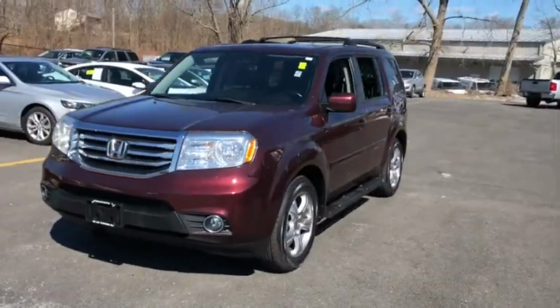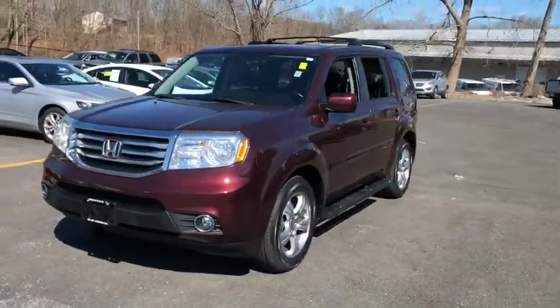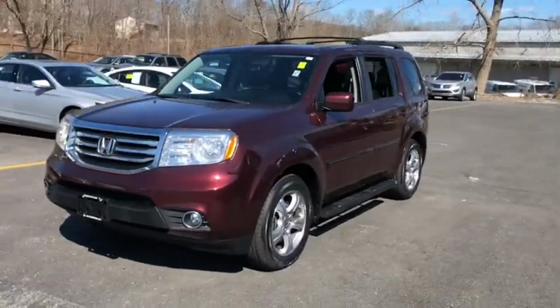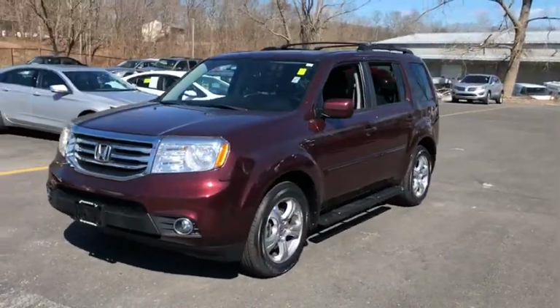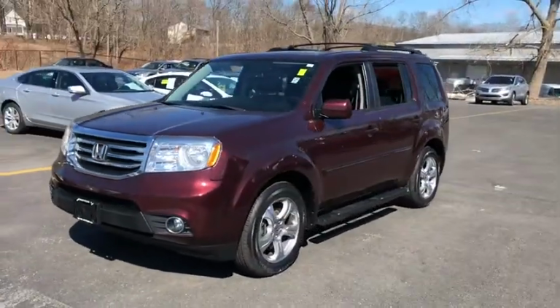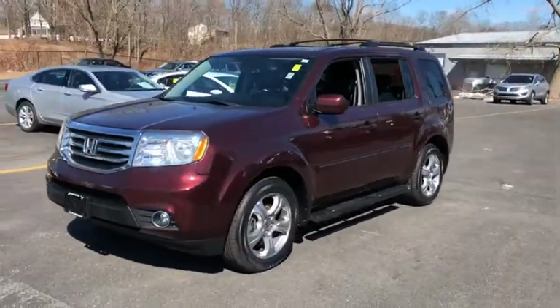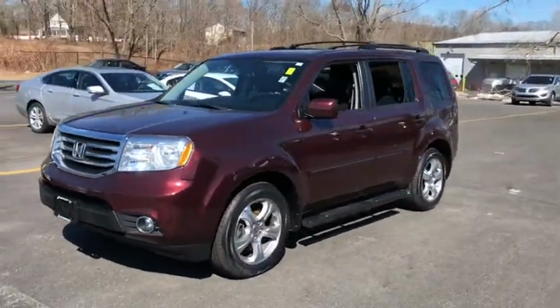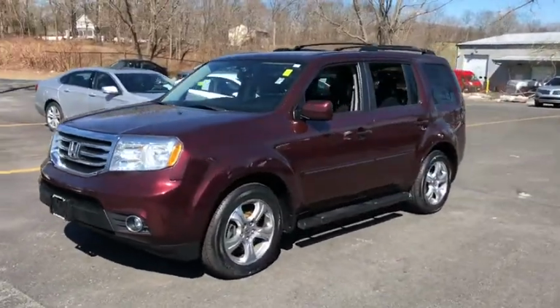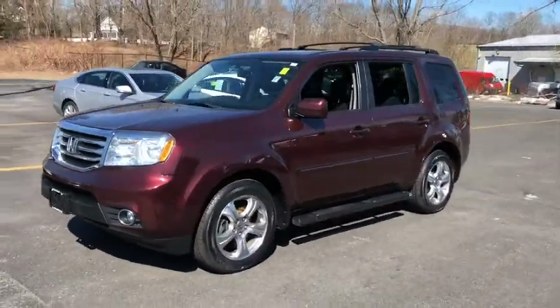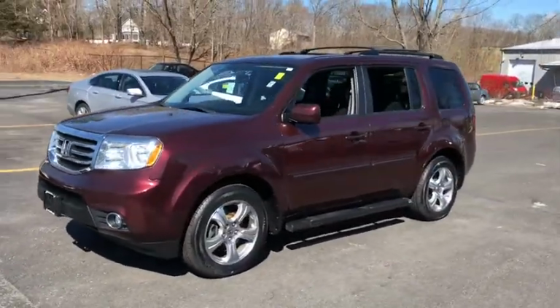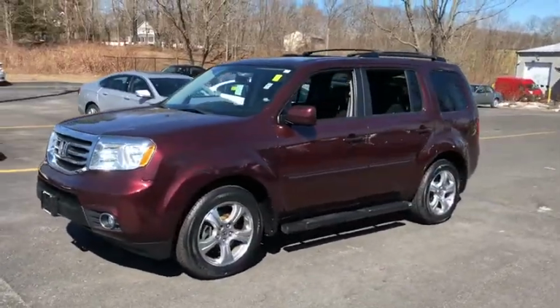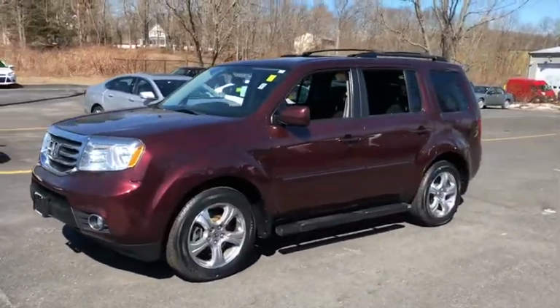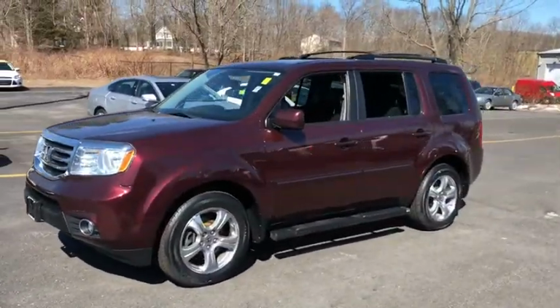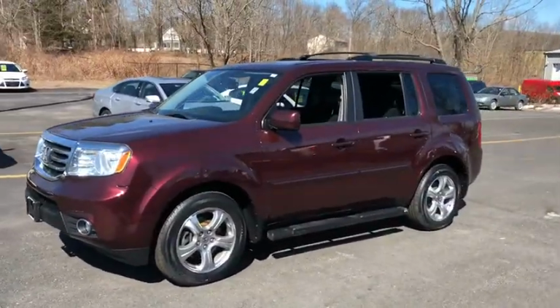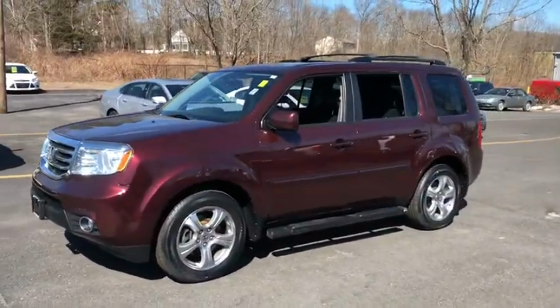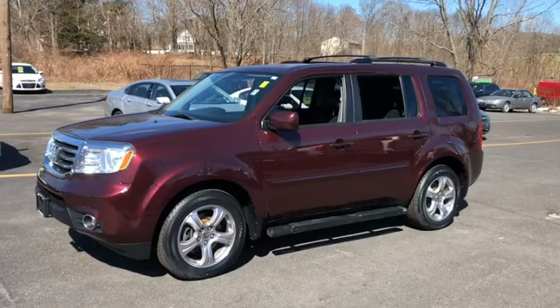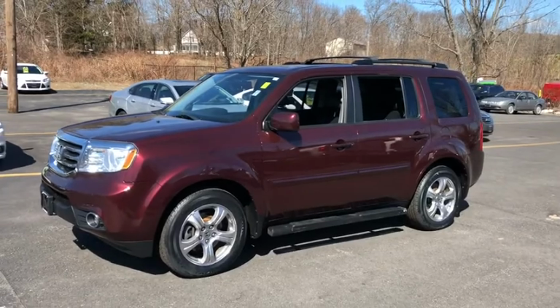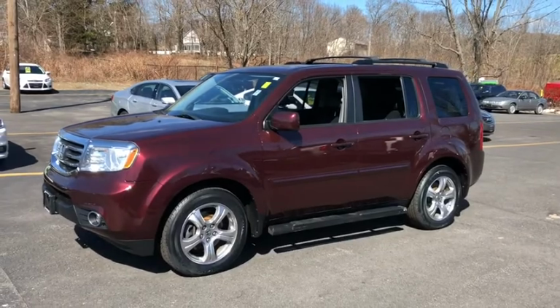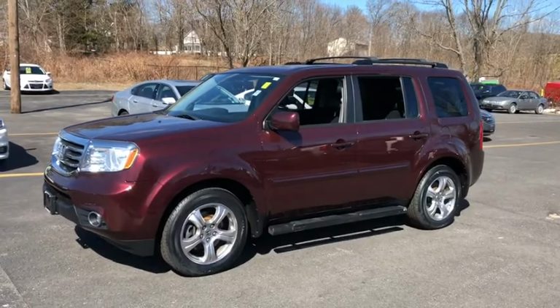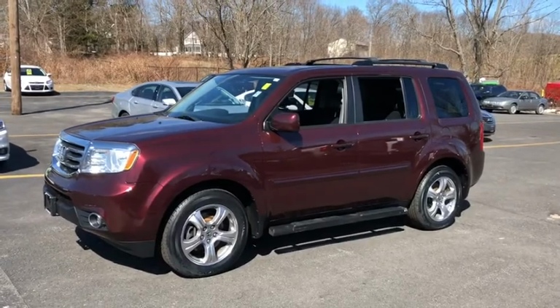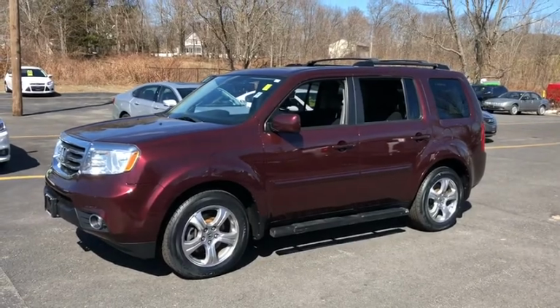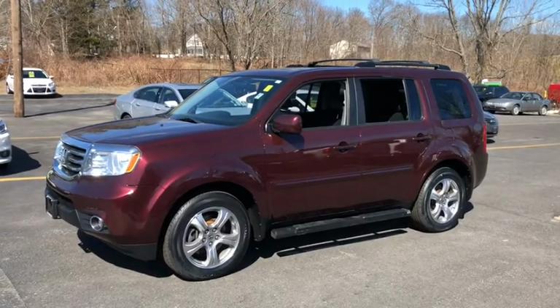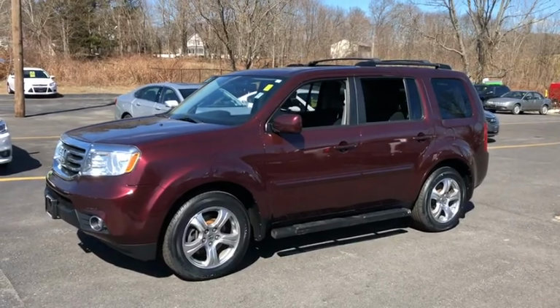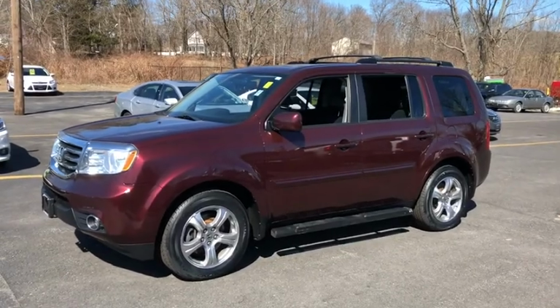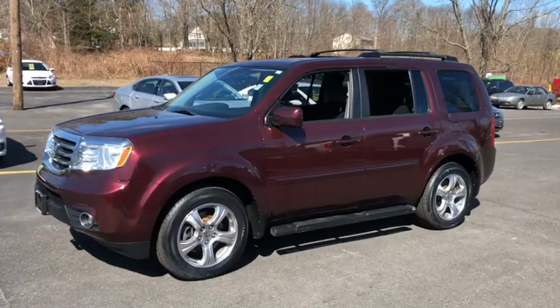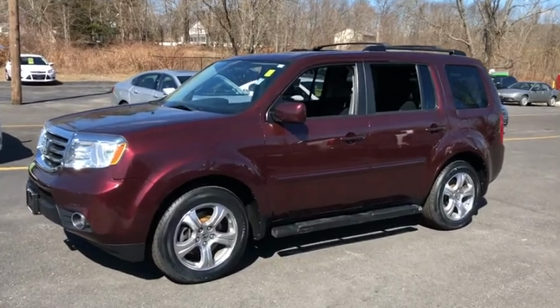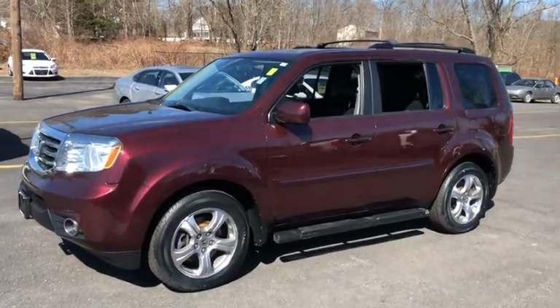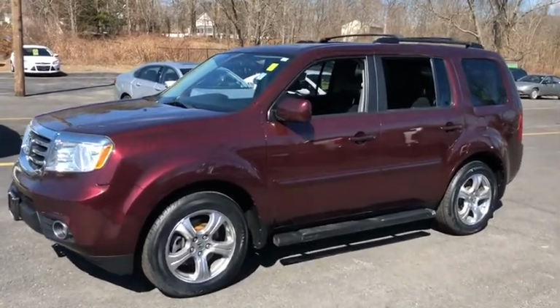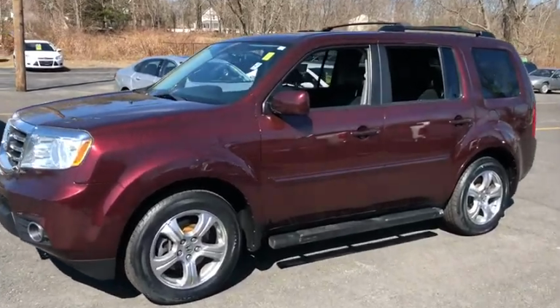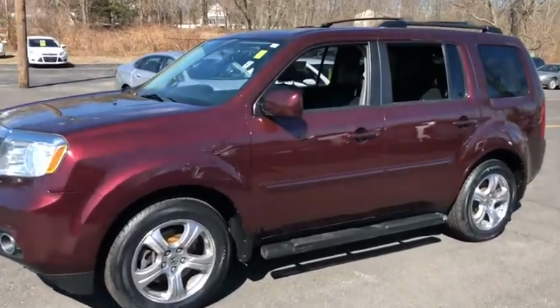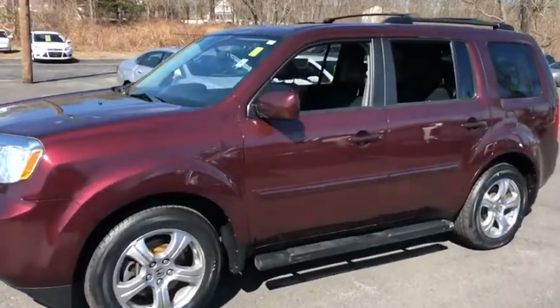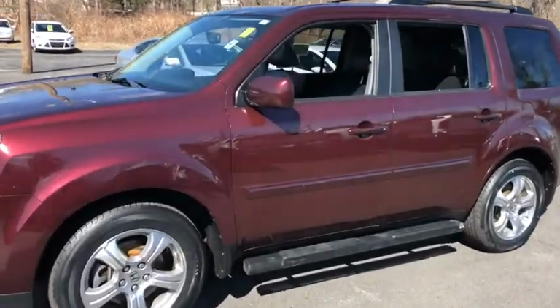You'll be ready for almost anything in the Honda Pilot. This vehicle has less than 110,000 miles.